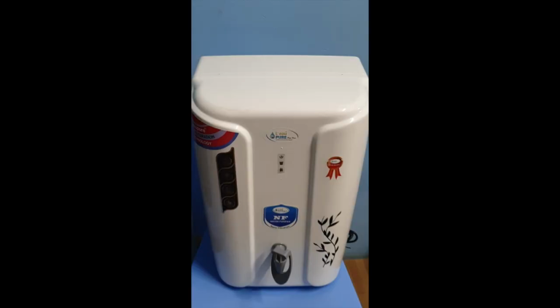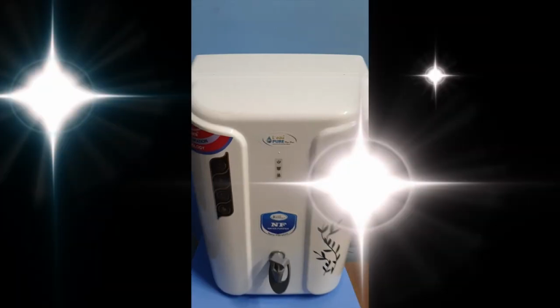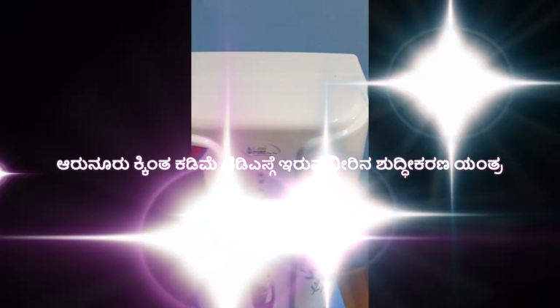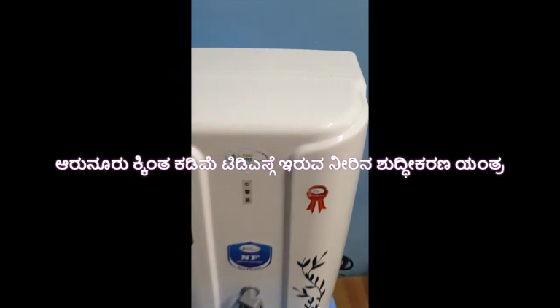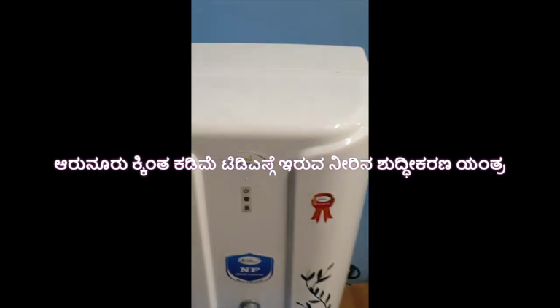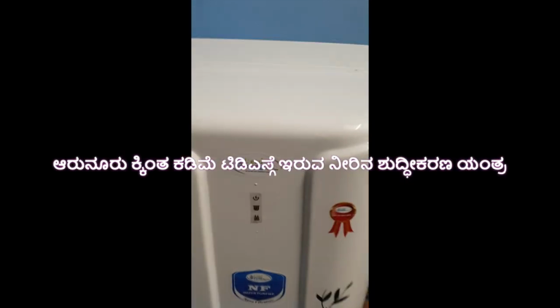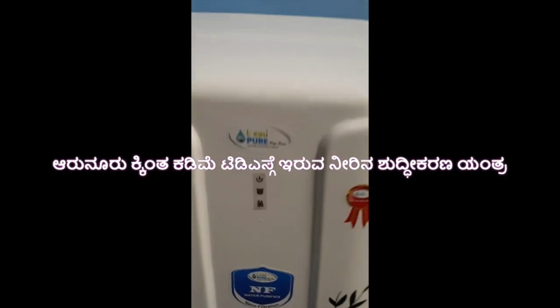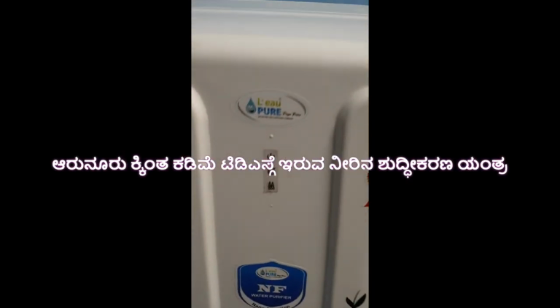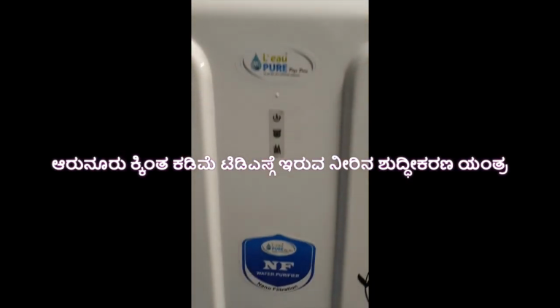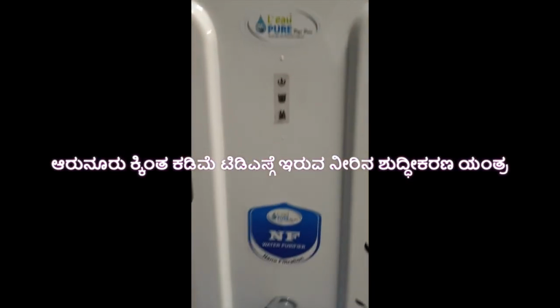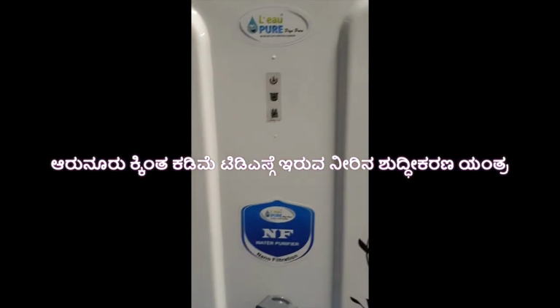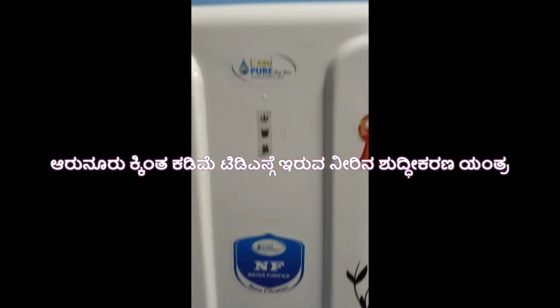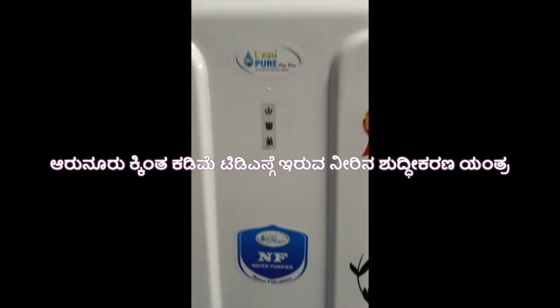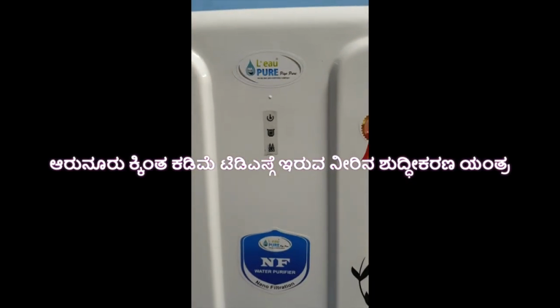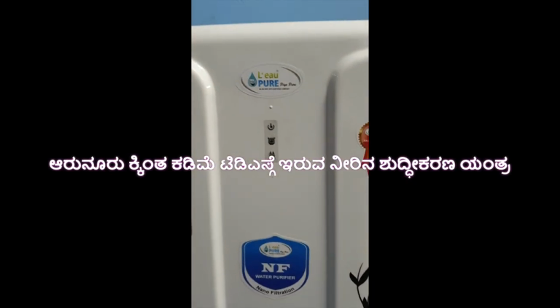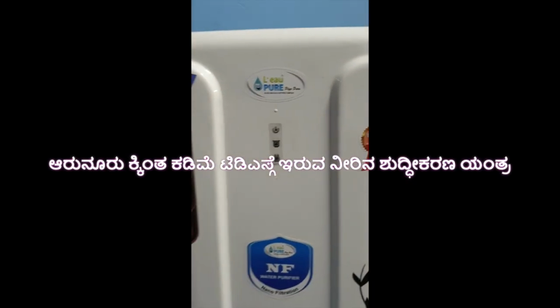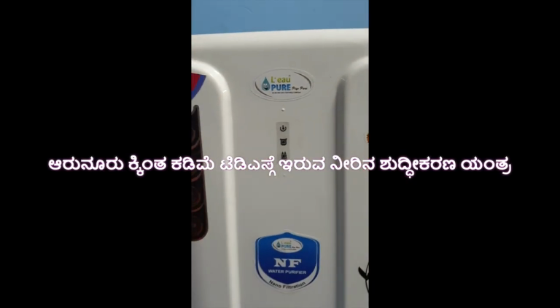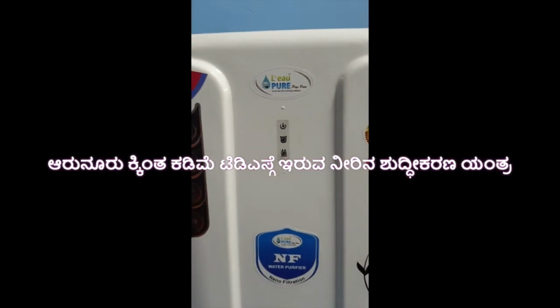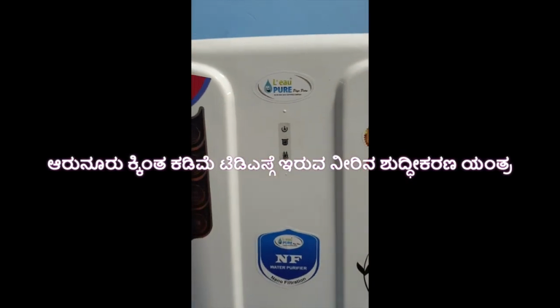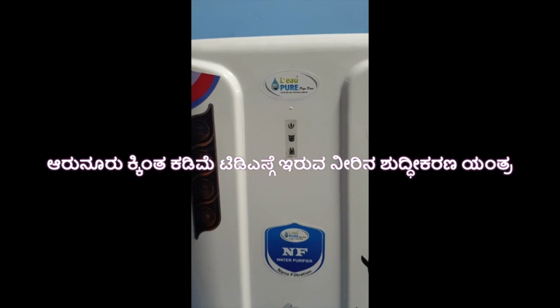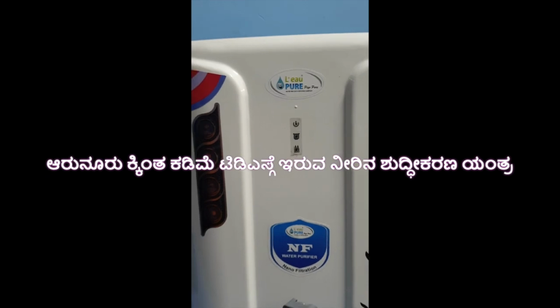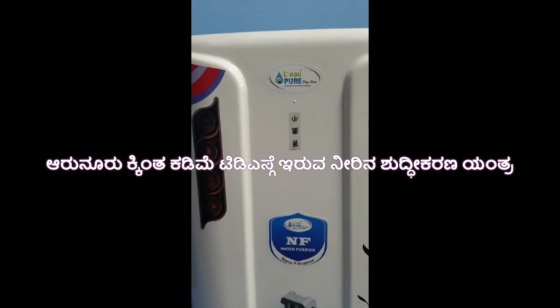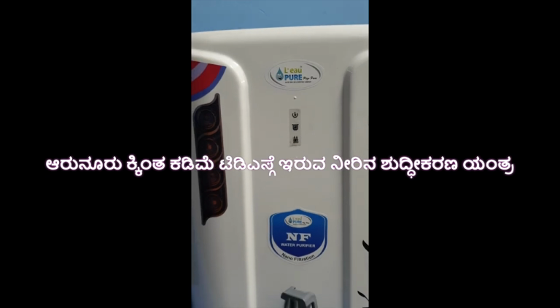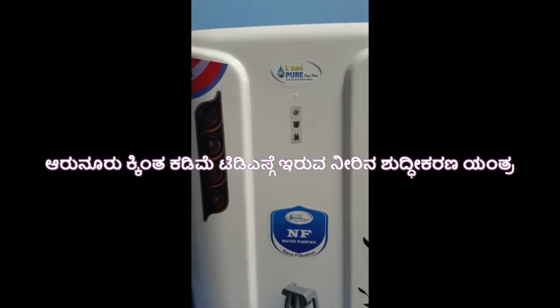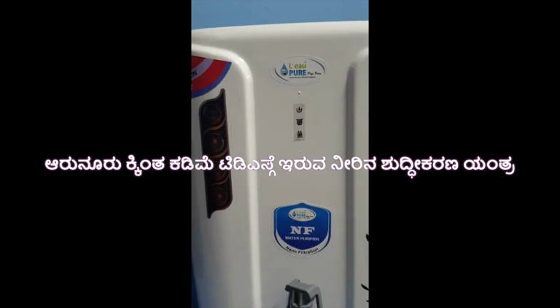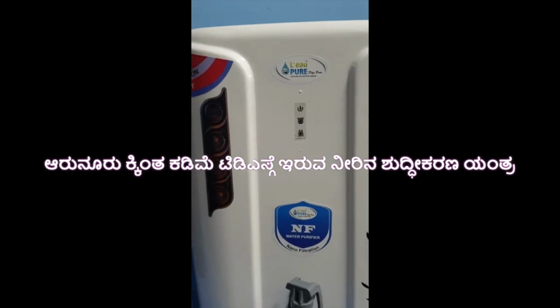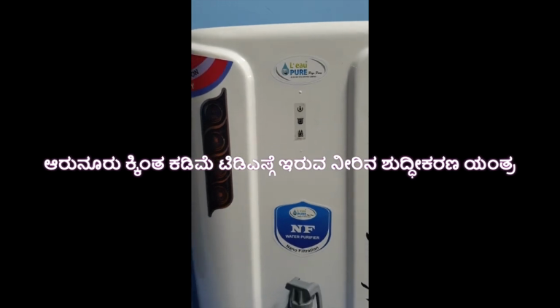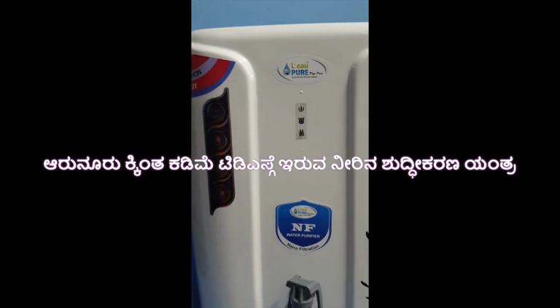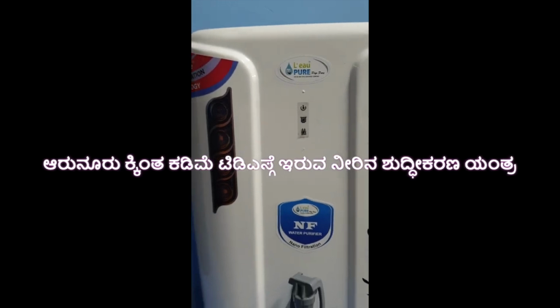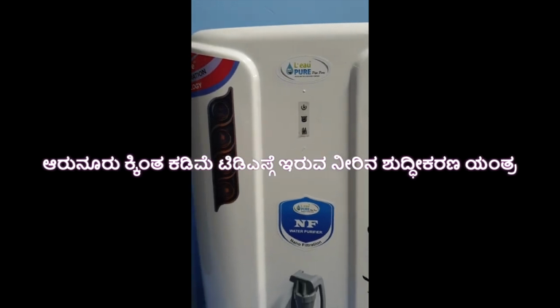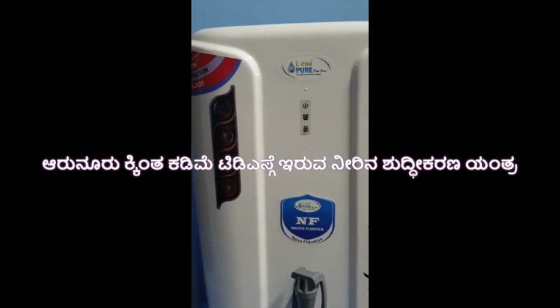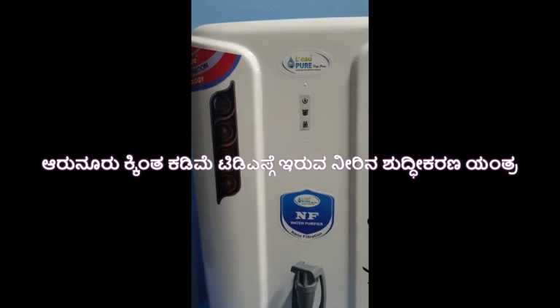Hello guys, today we are going to introduce our latest water purifier.